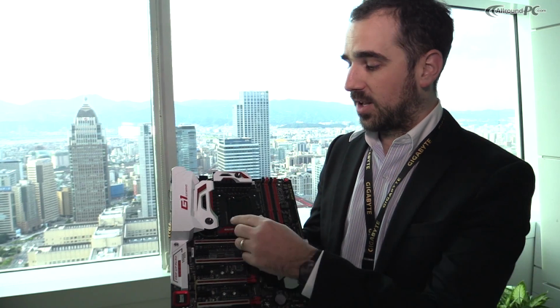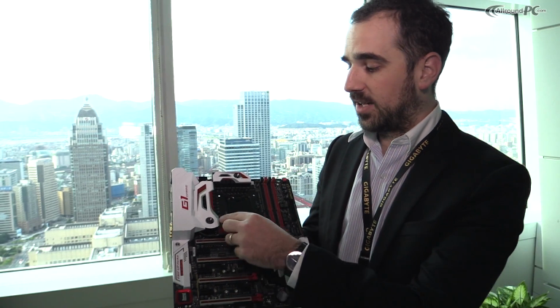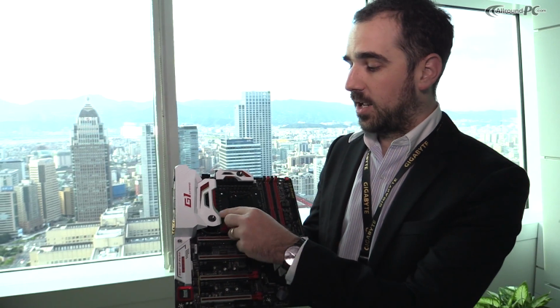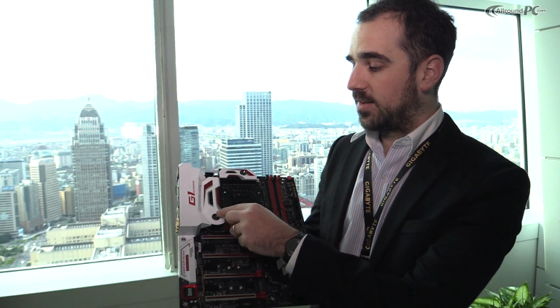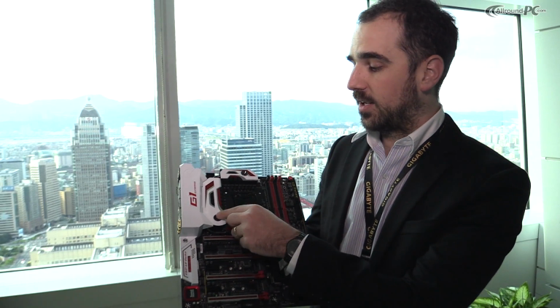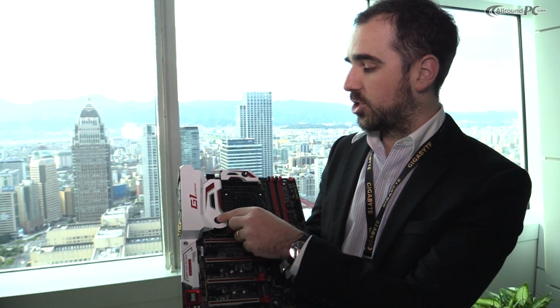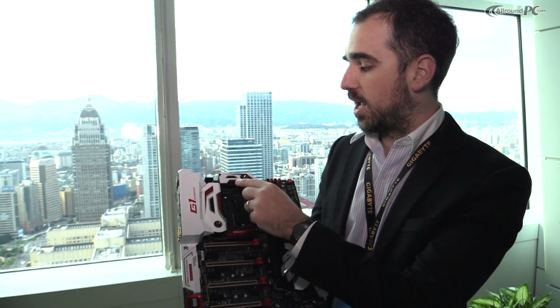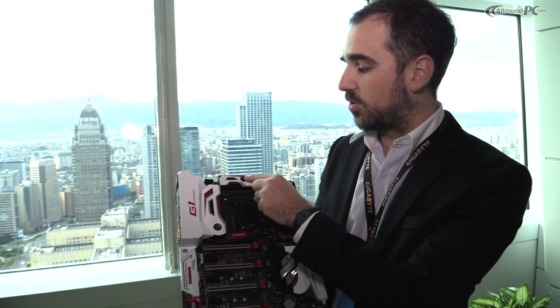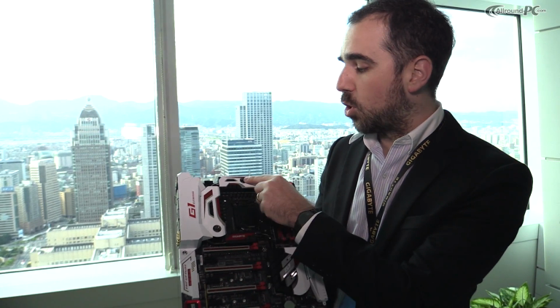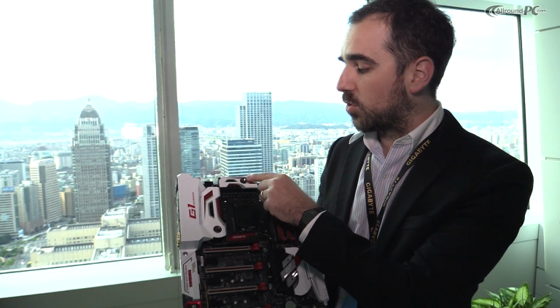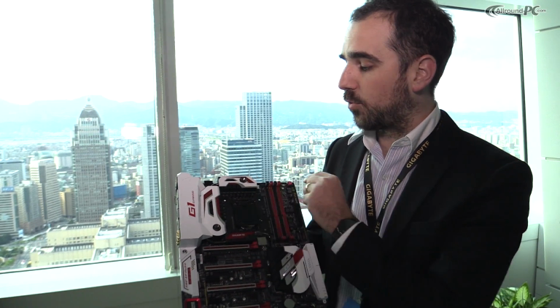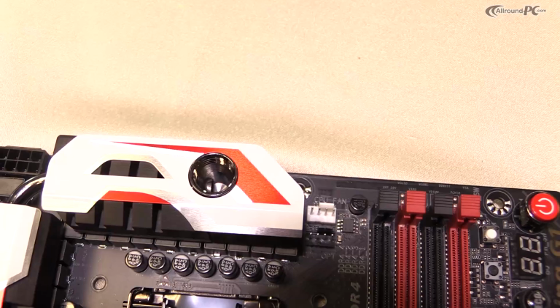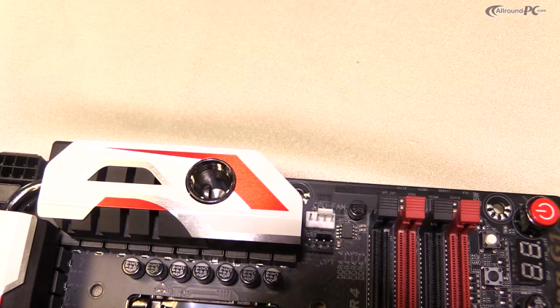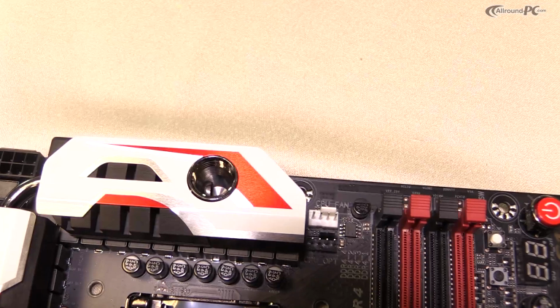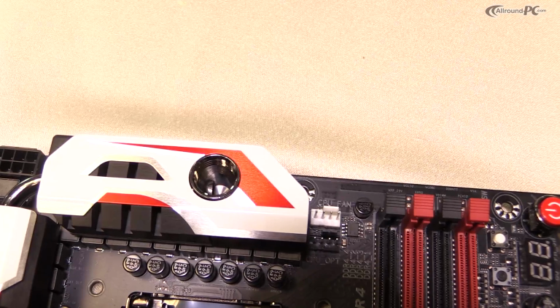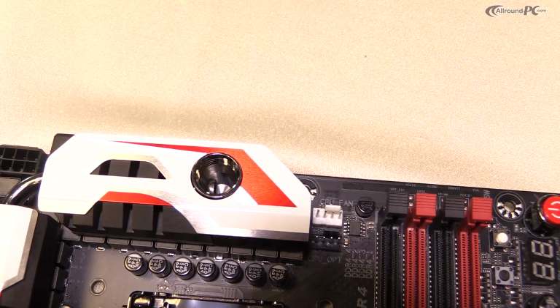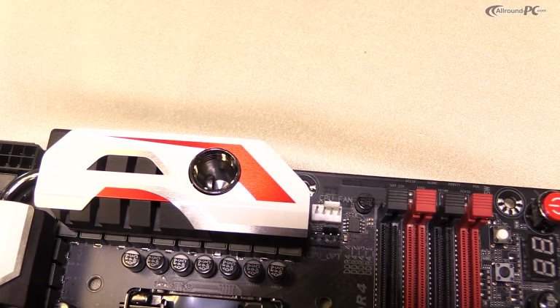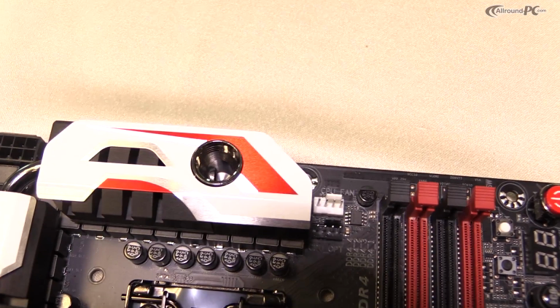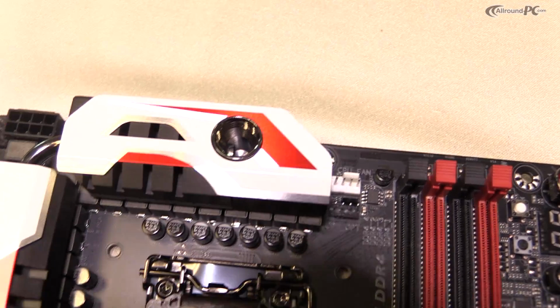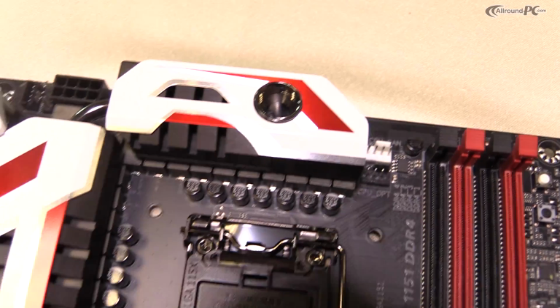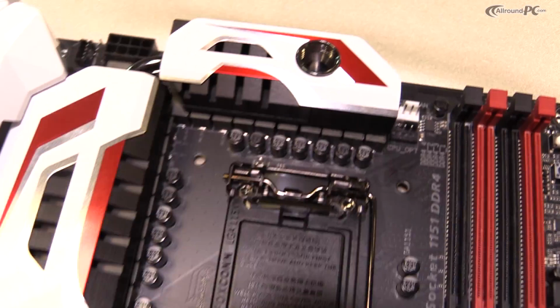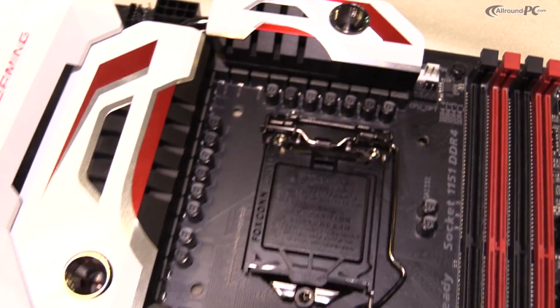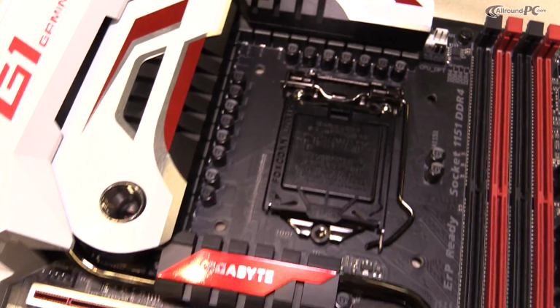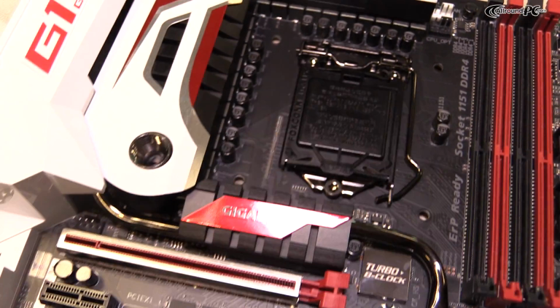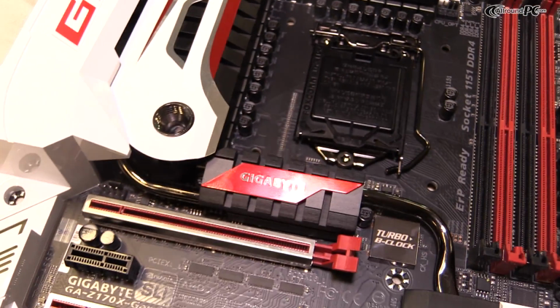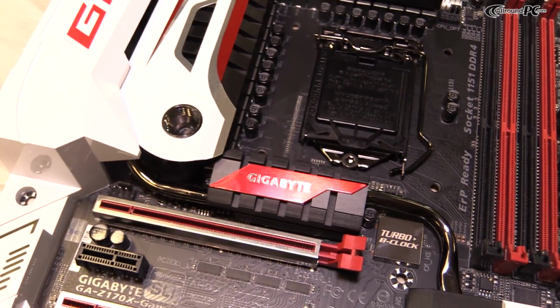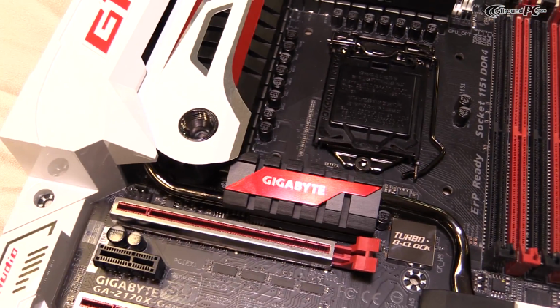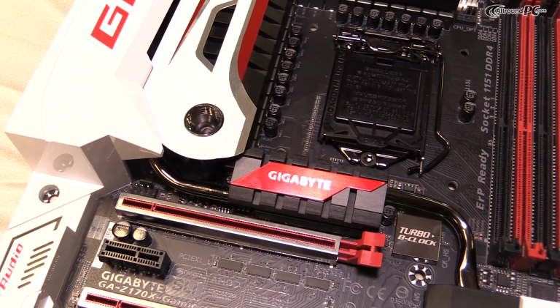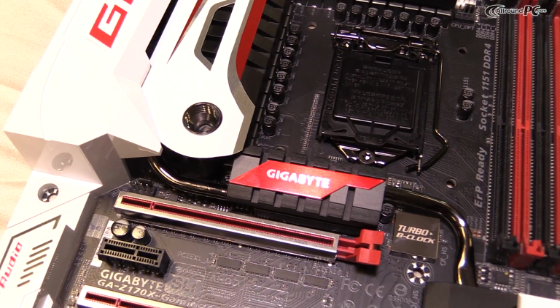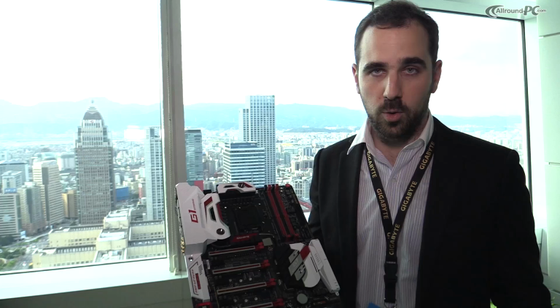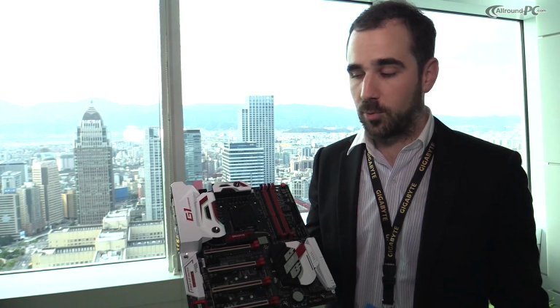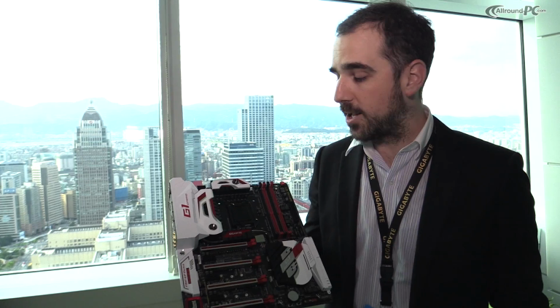As you can see, the heatsink actually has two holes on the top — this is for water cooling. So it's water cooling ready.